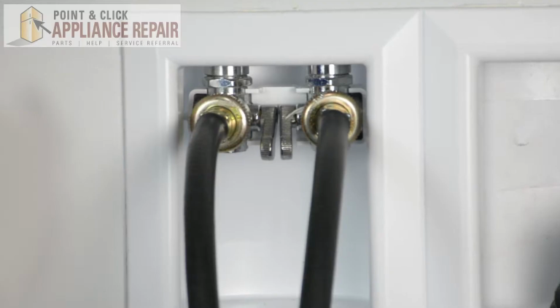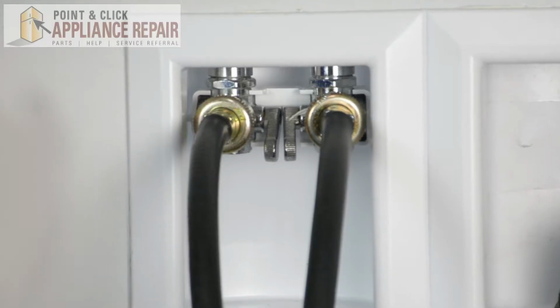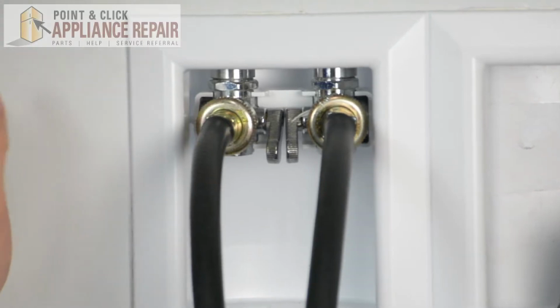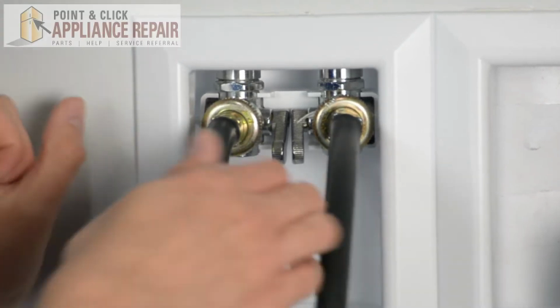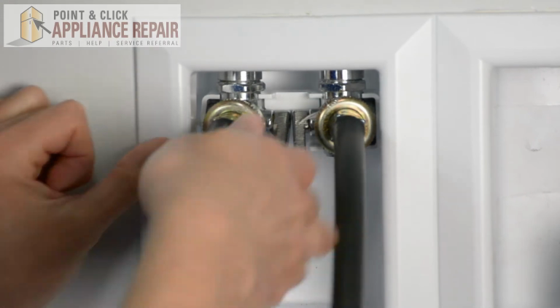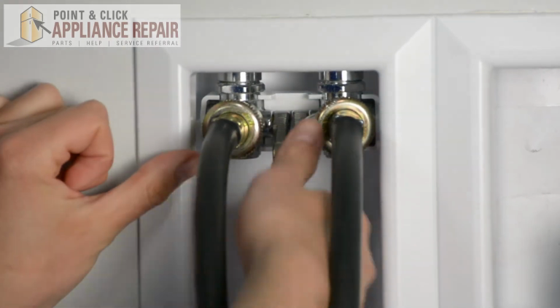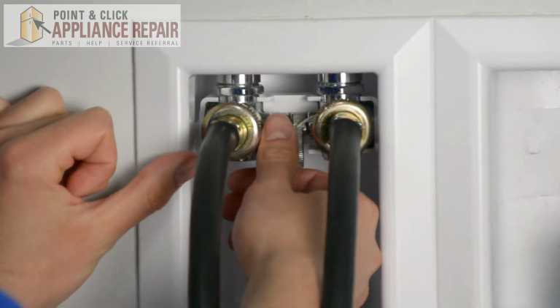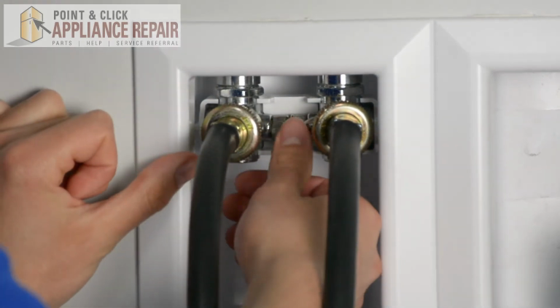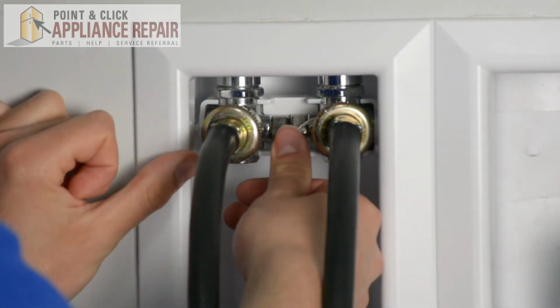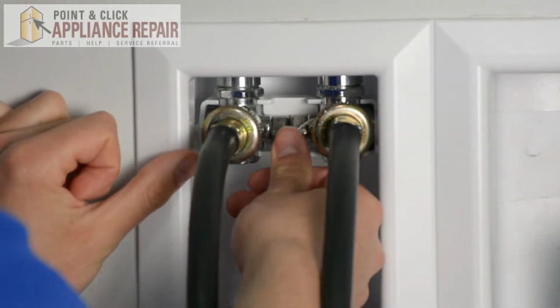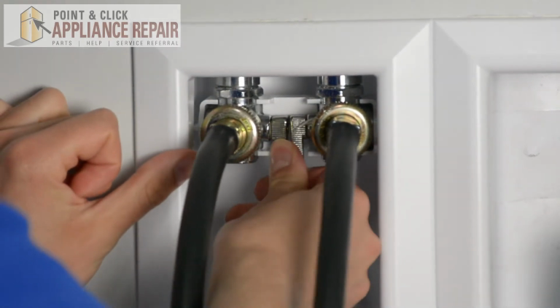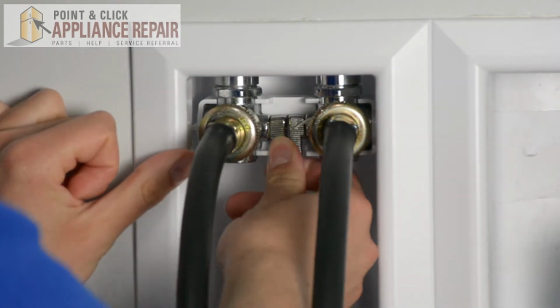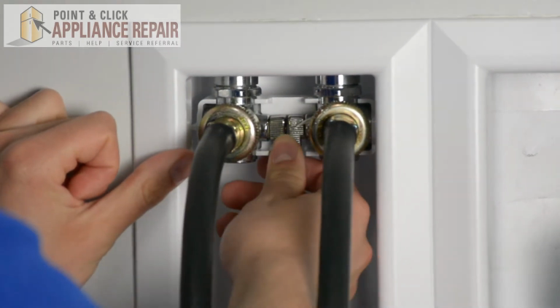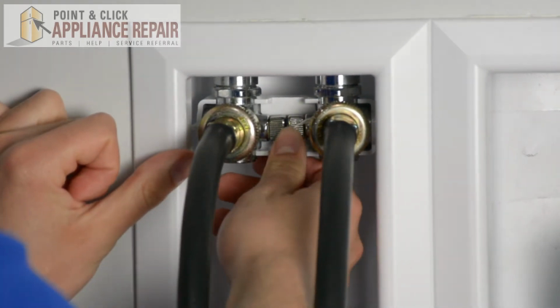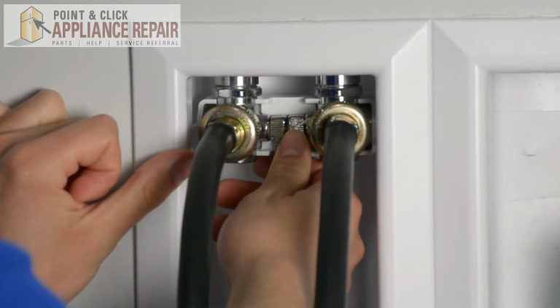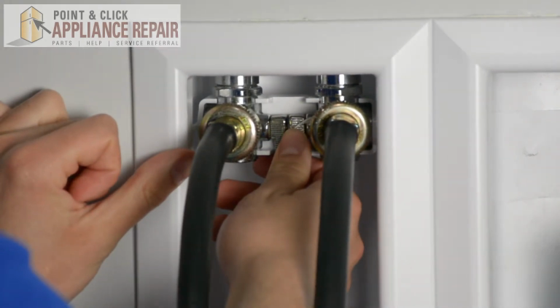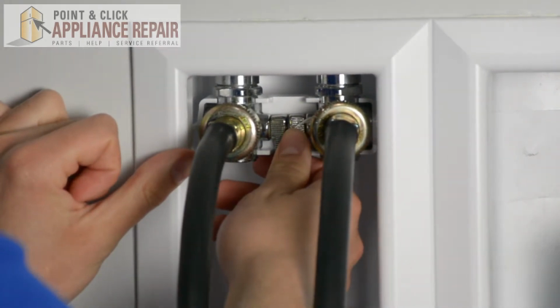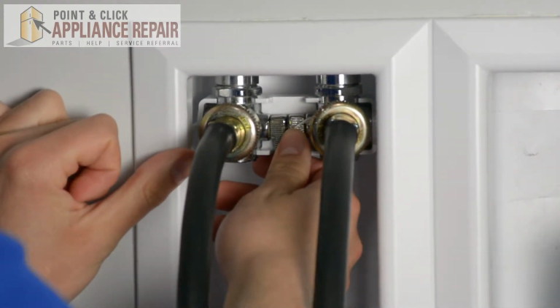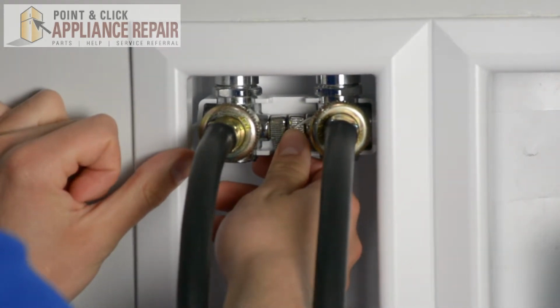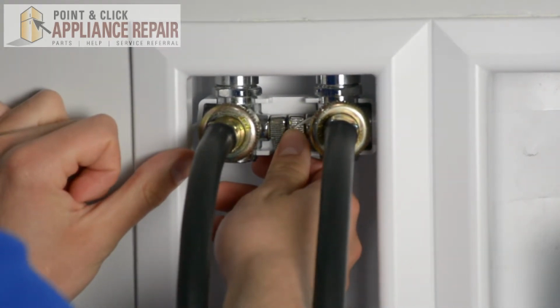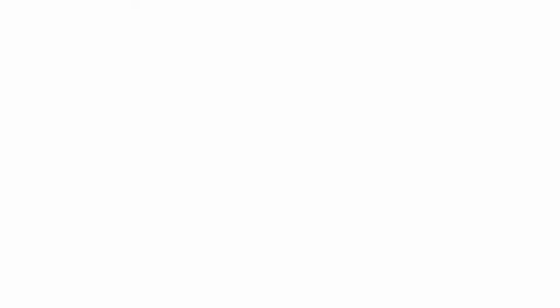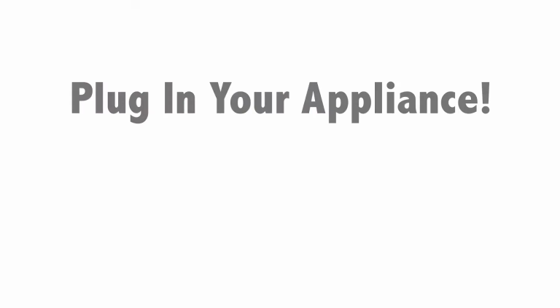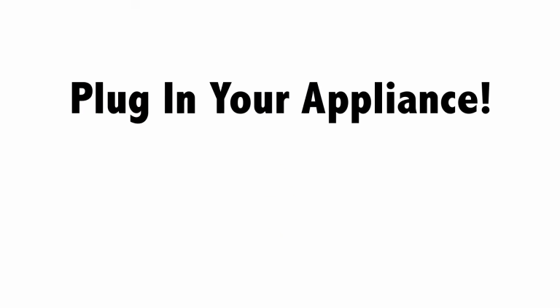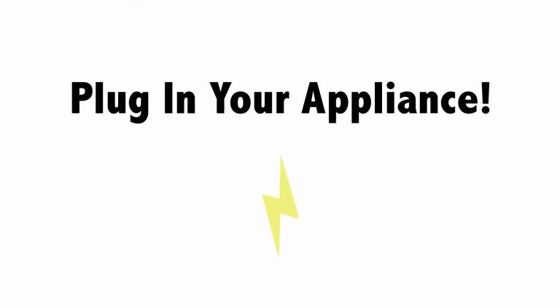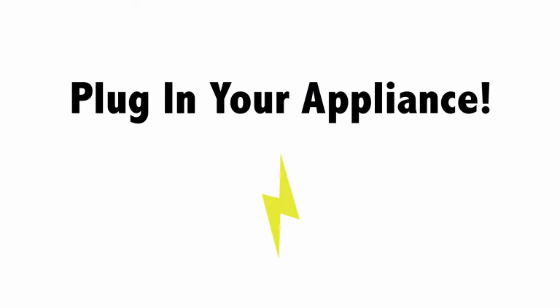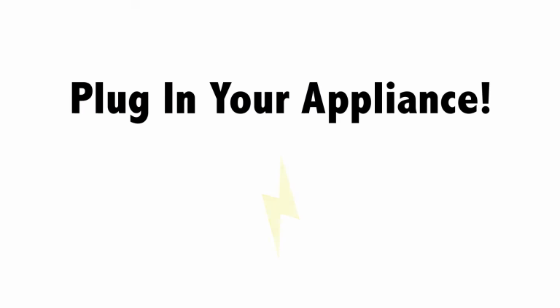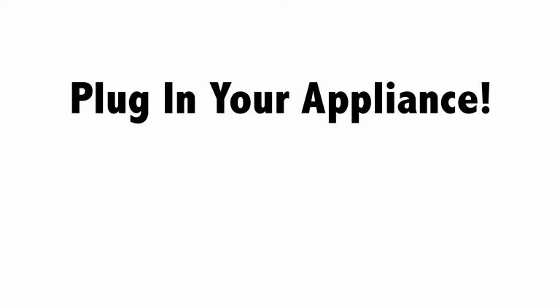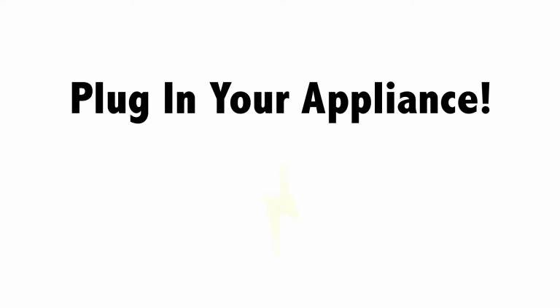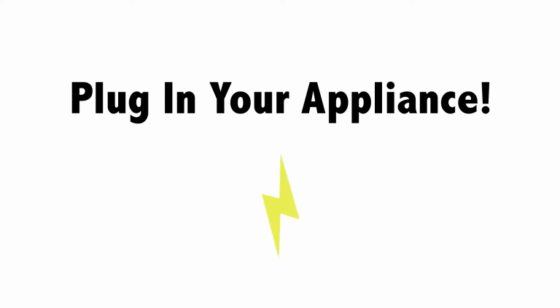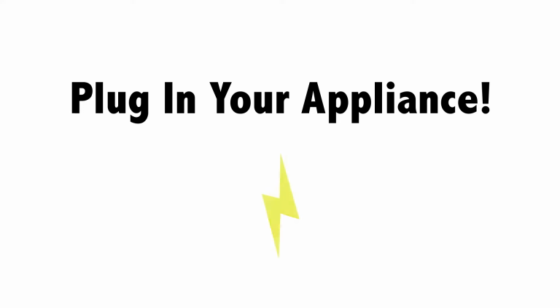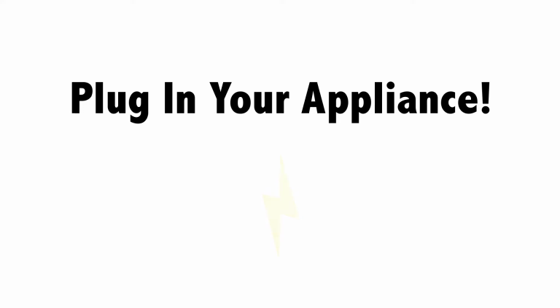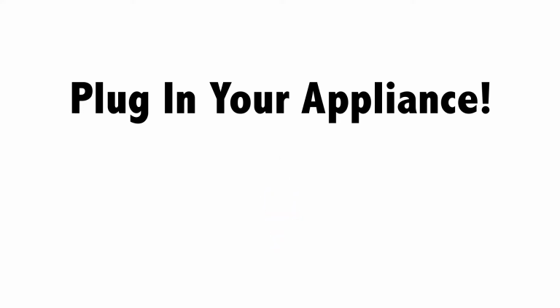Replace your hoses back in on the unit. Turn your water back on to your machine. Your repair is complete. Finally, don't forget to plug in your appliance.